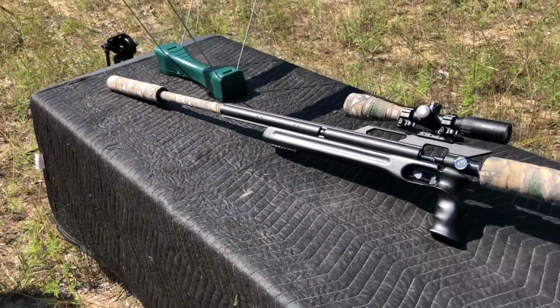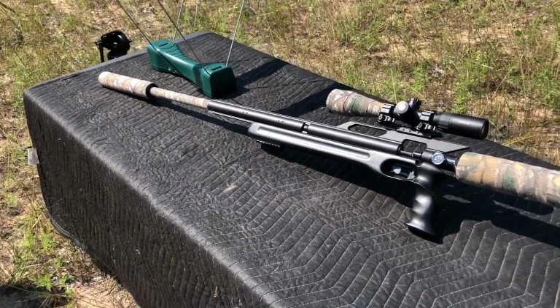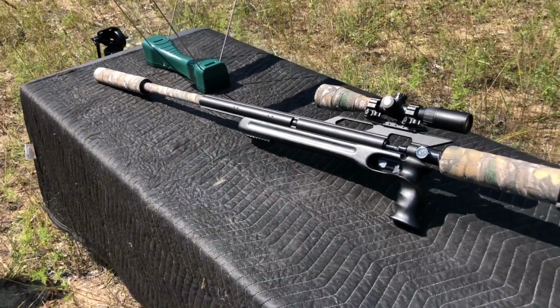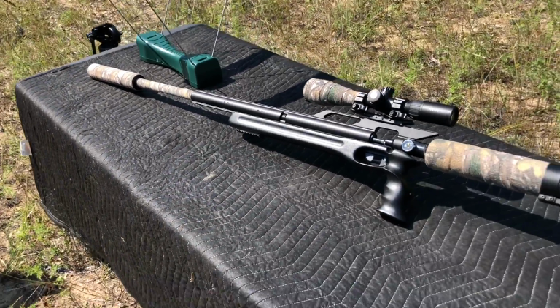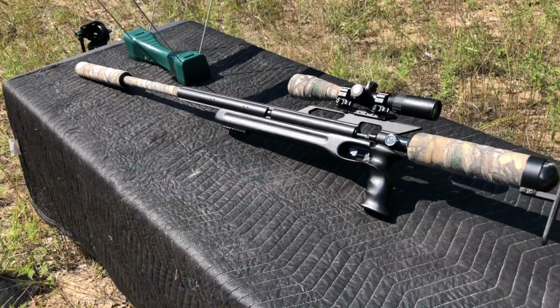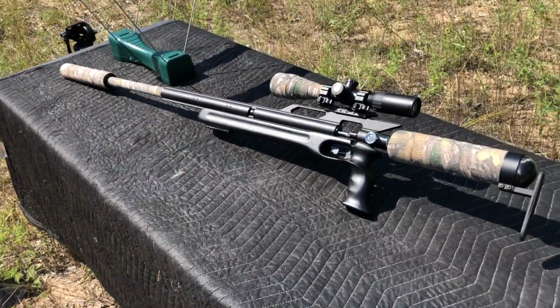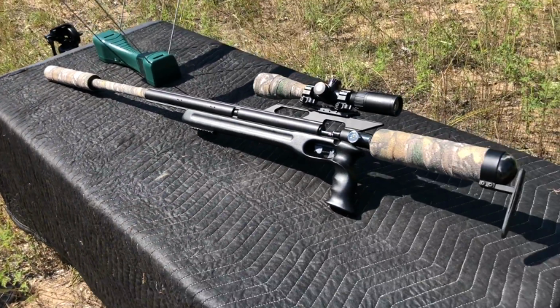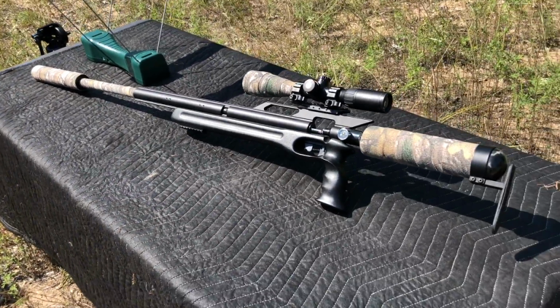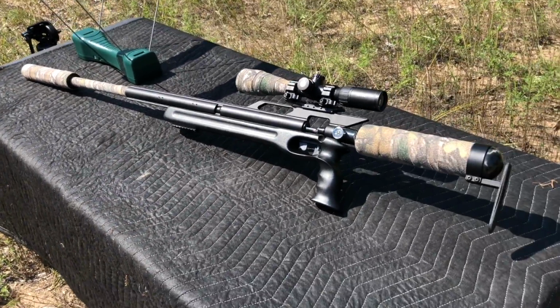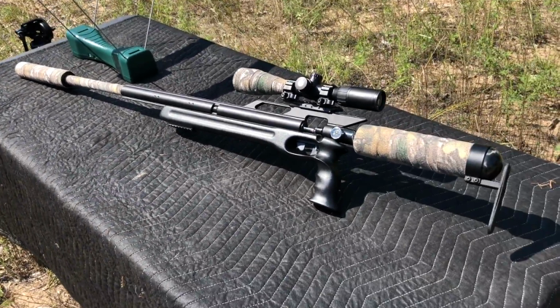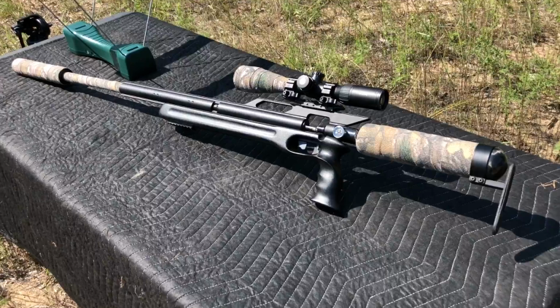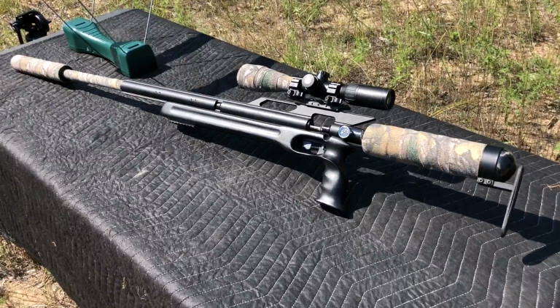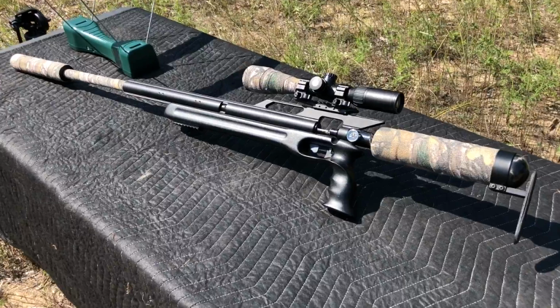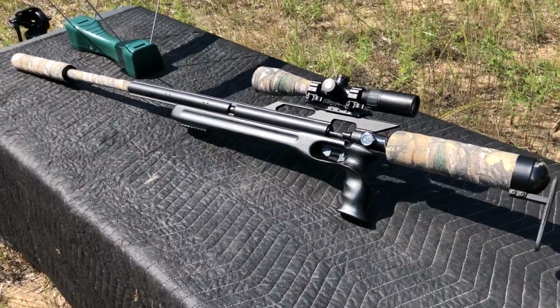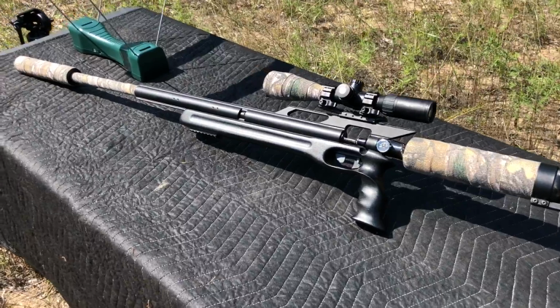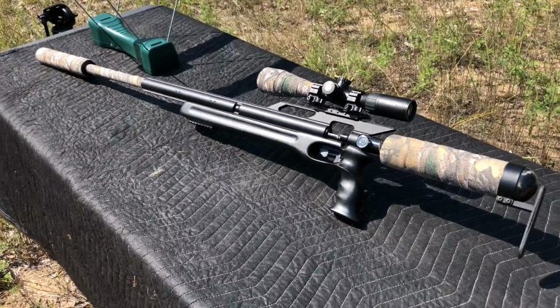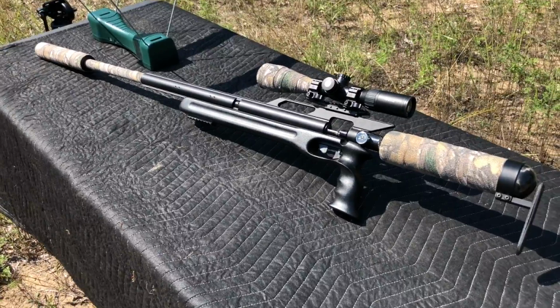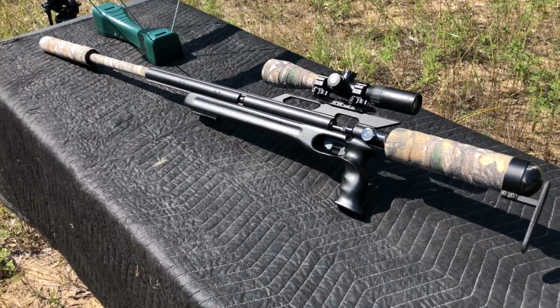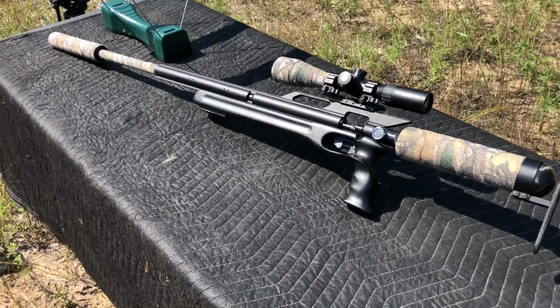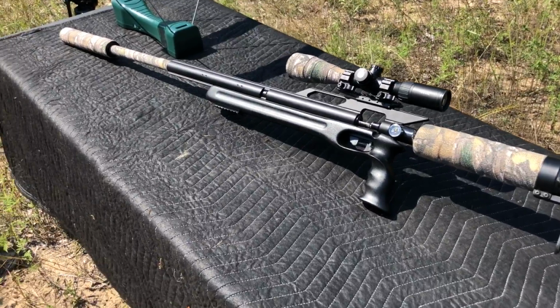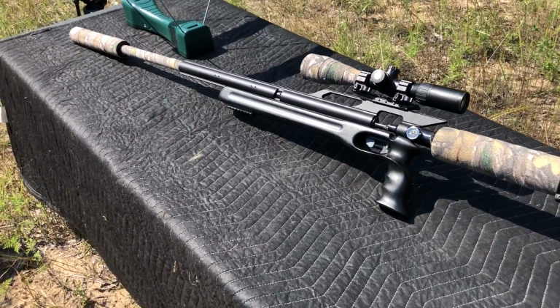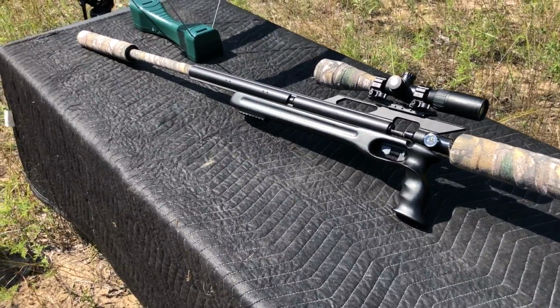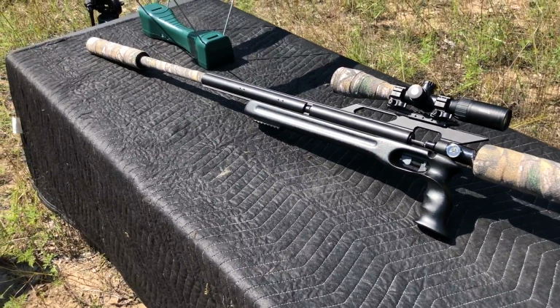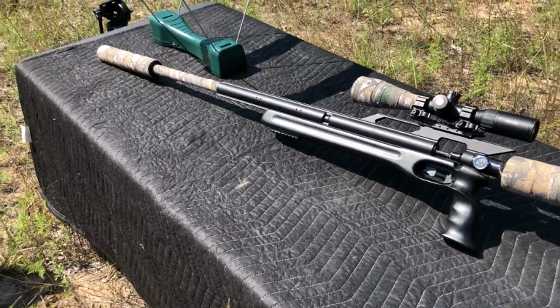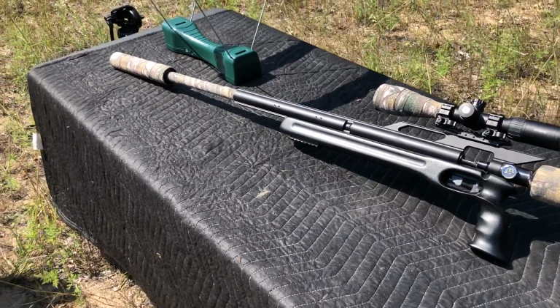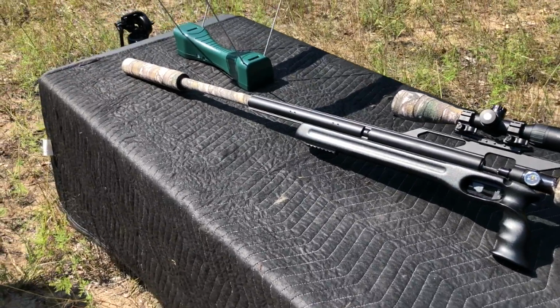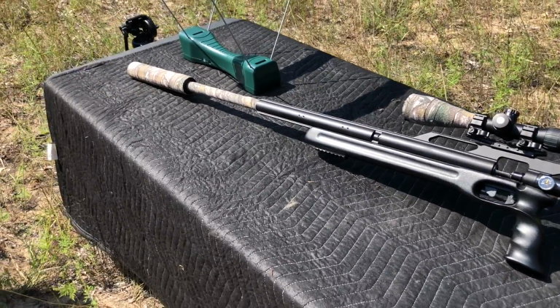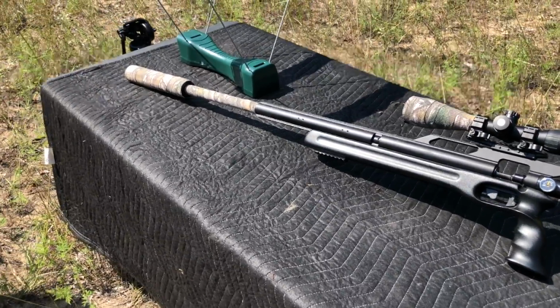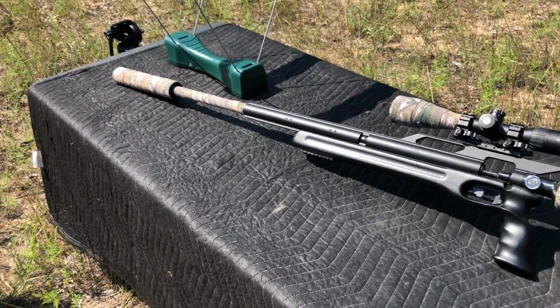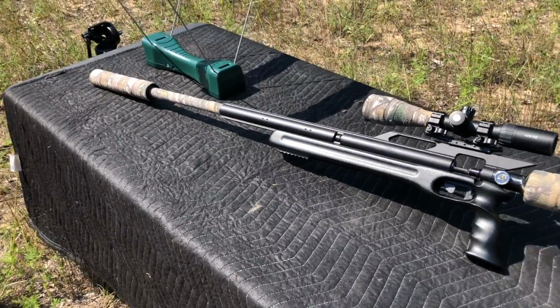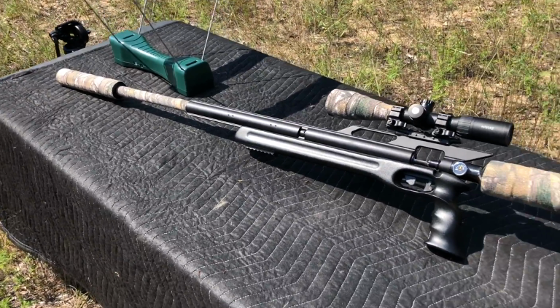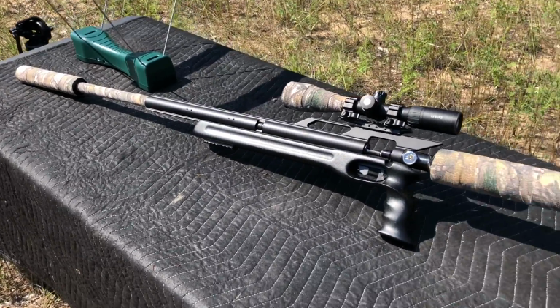First up, we're going to be shooting a 350 grain slug, and after that we'll be shooting the 400 grain slug. Let's see what it'll do.